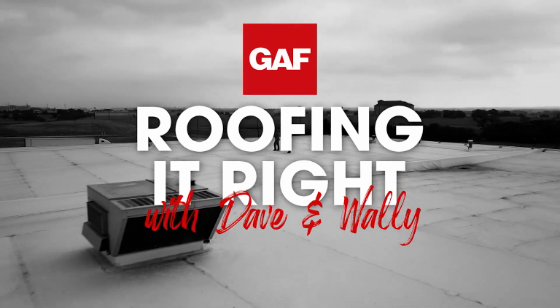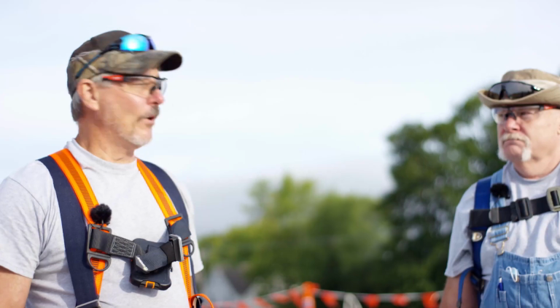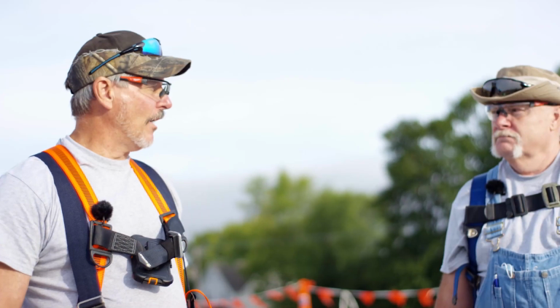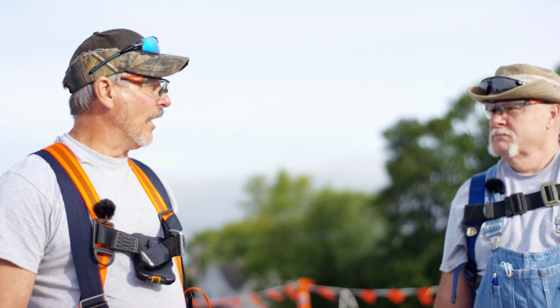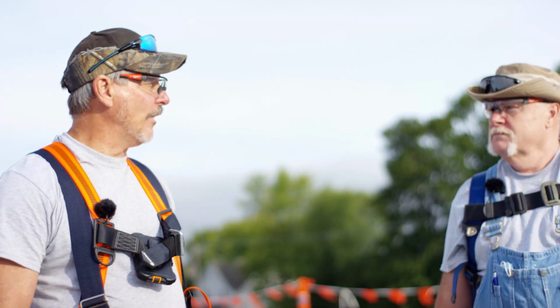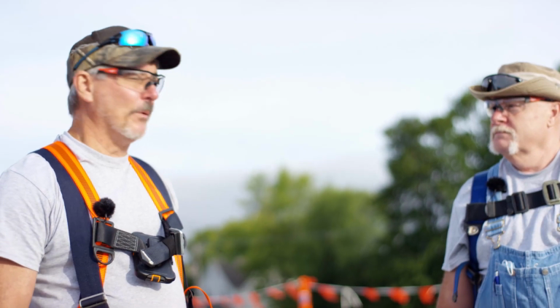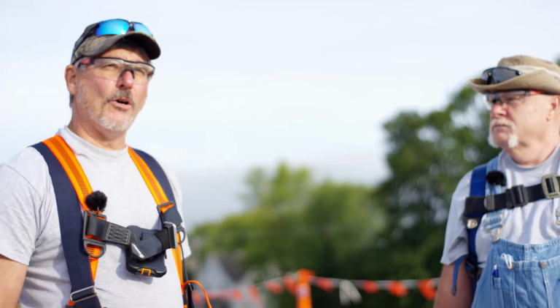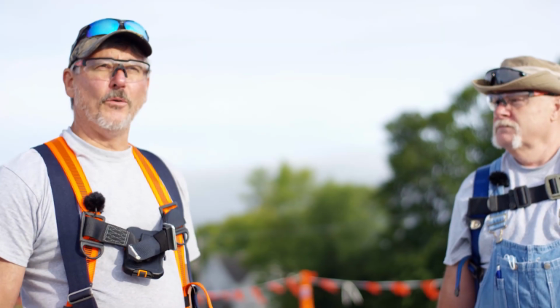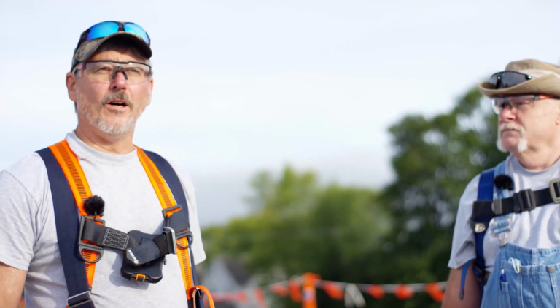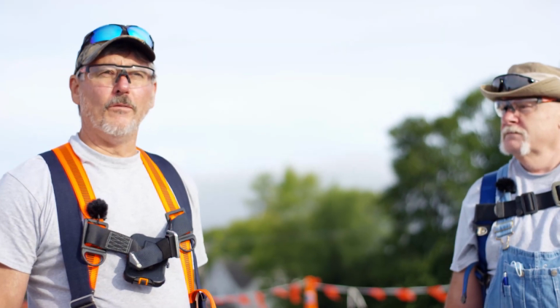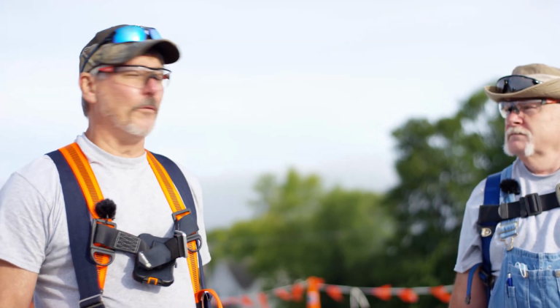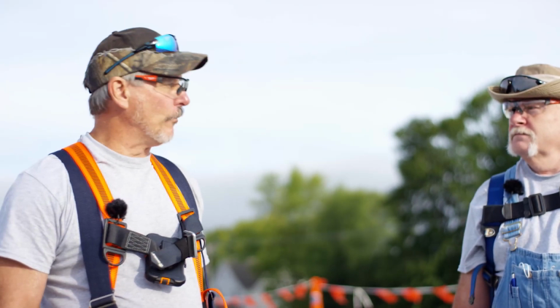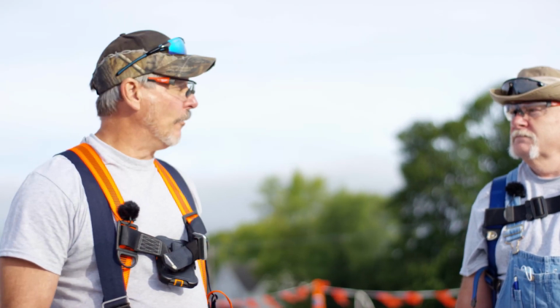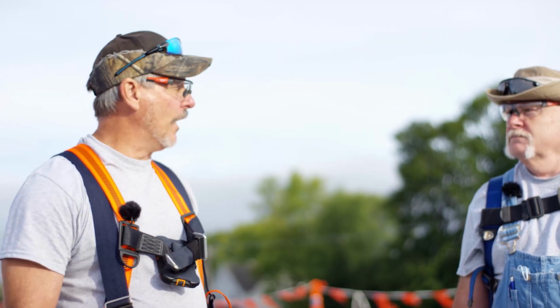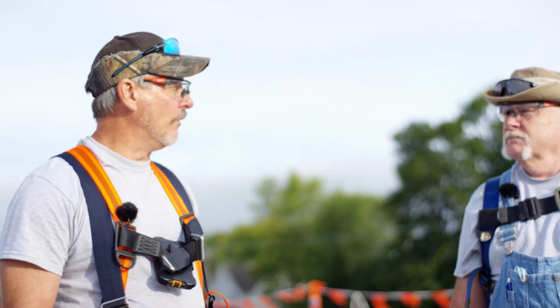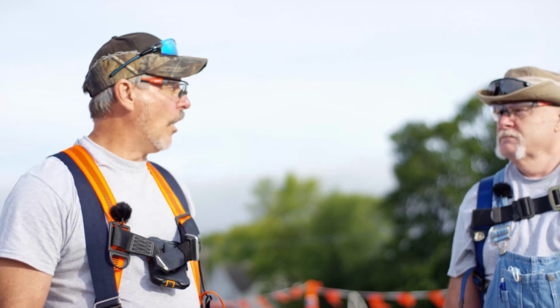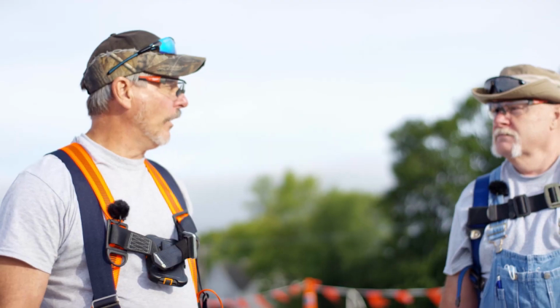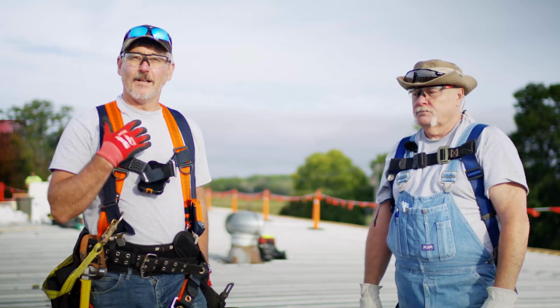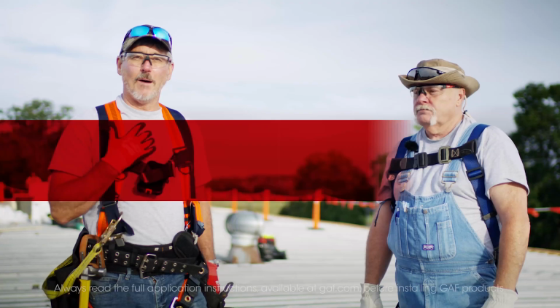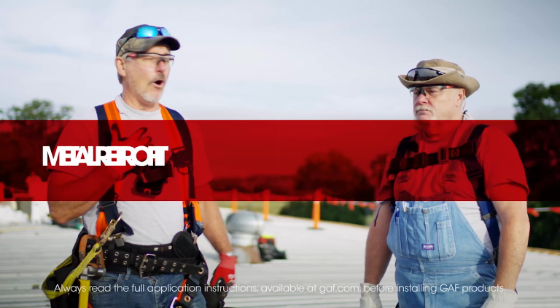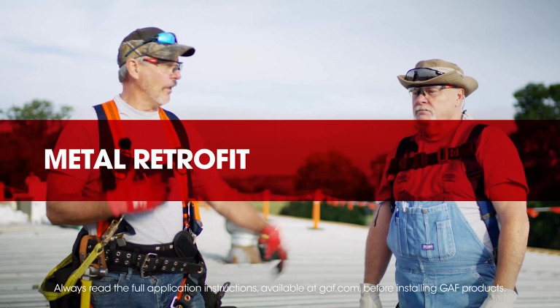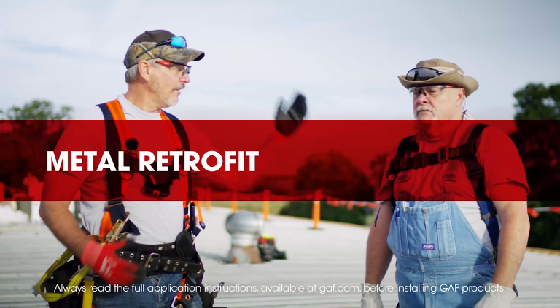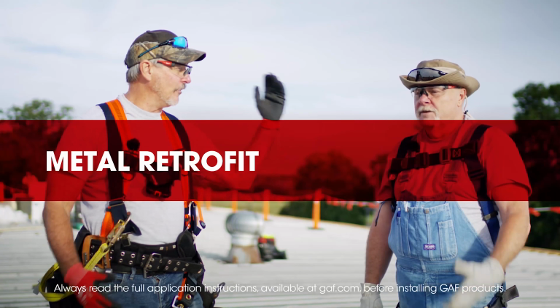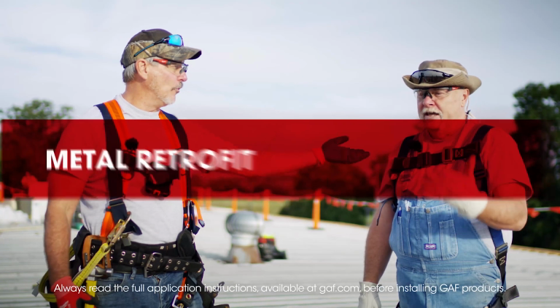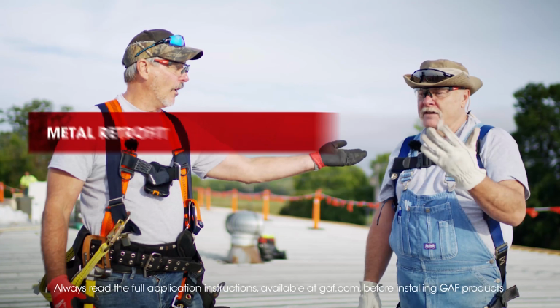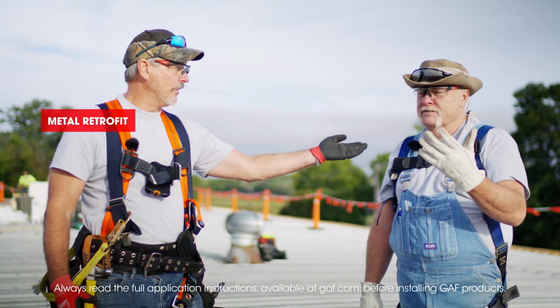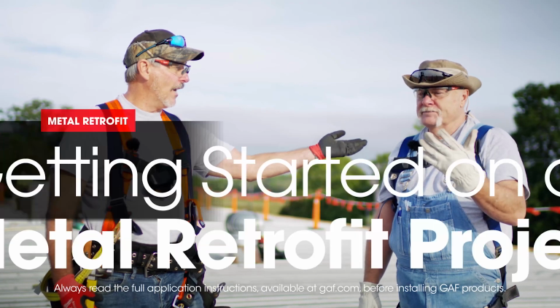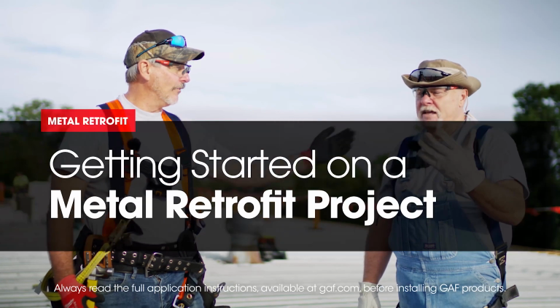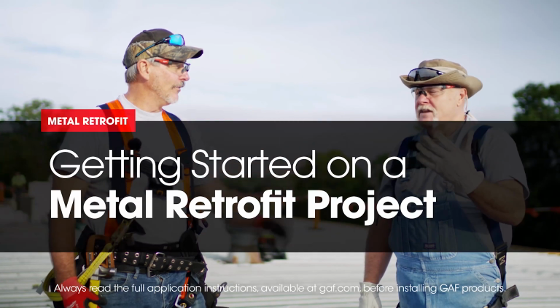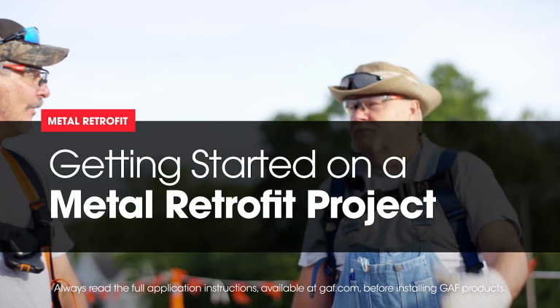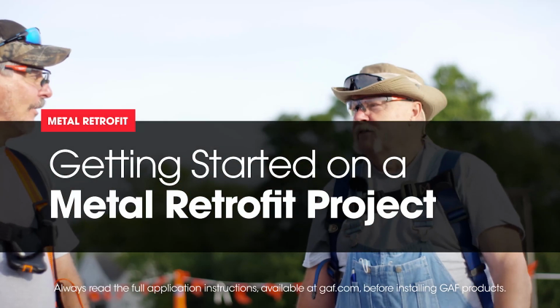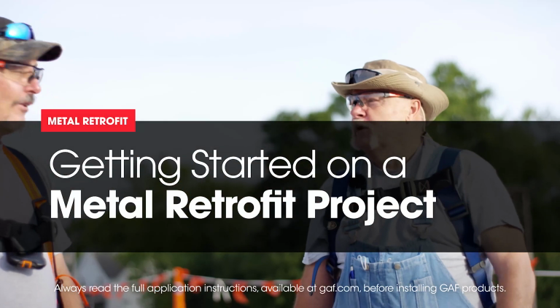We're on our next episode of Roofing Right with Dave and Wally. I'm Wally. I'm Dave. The fun one.